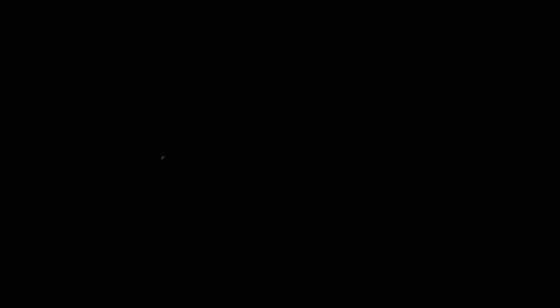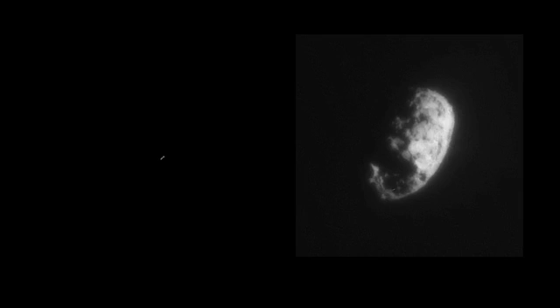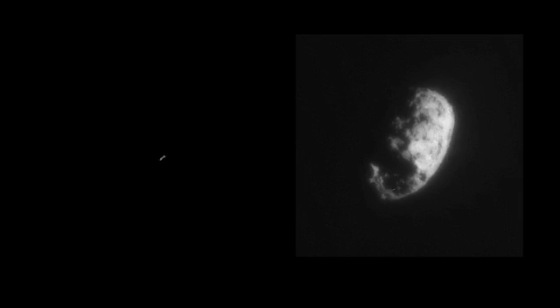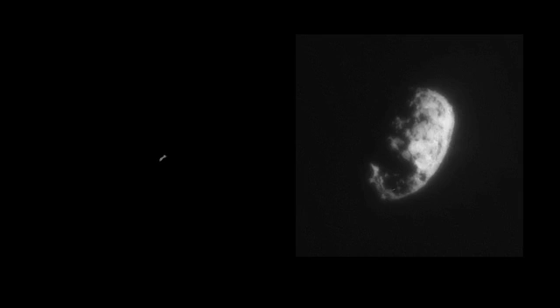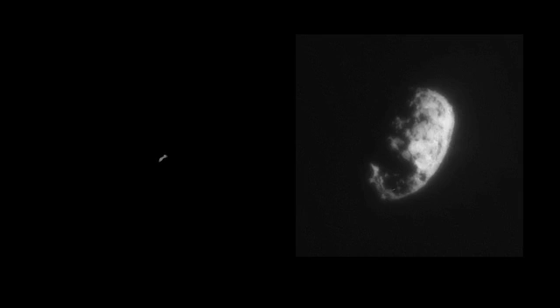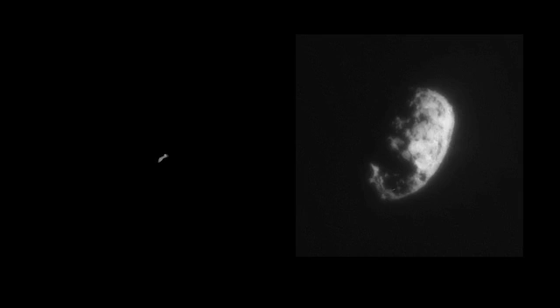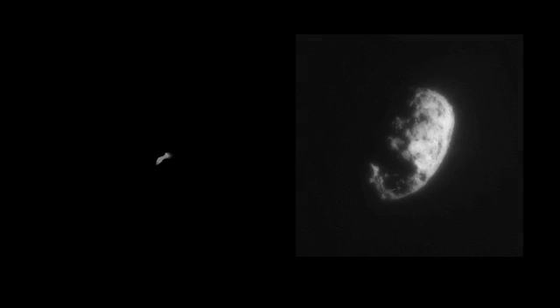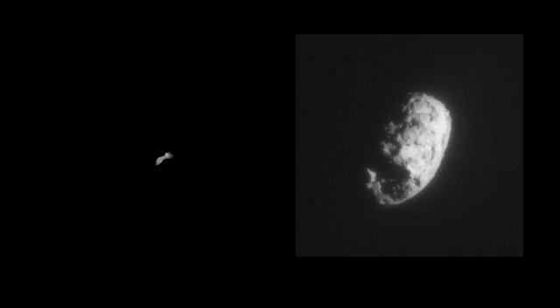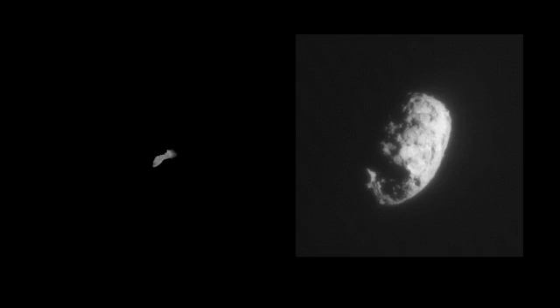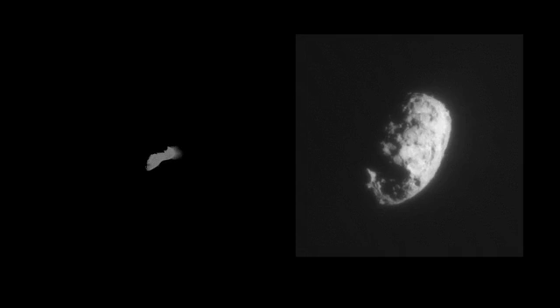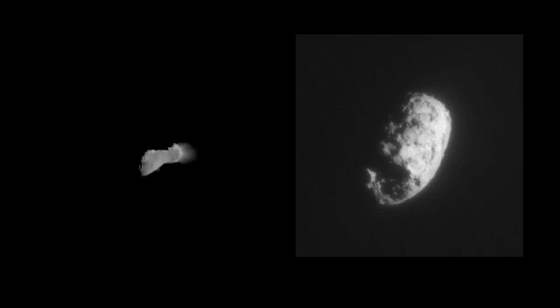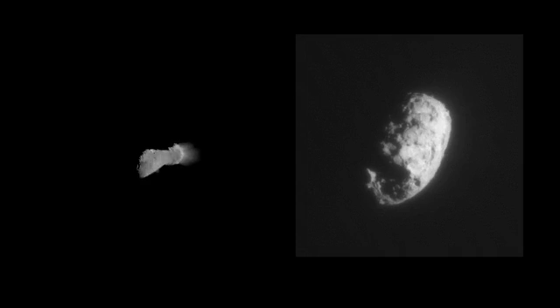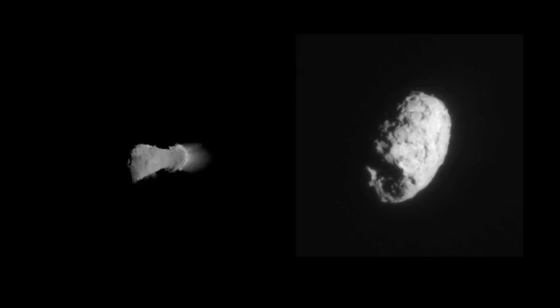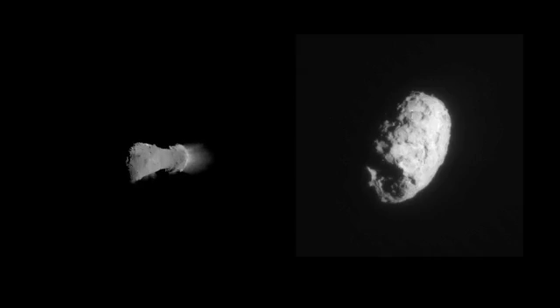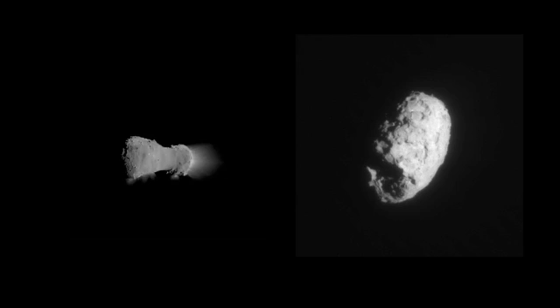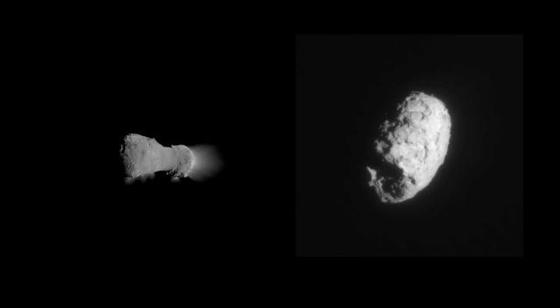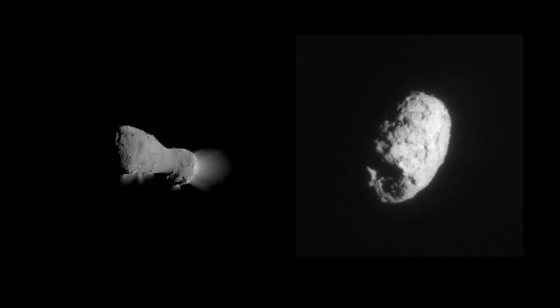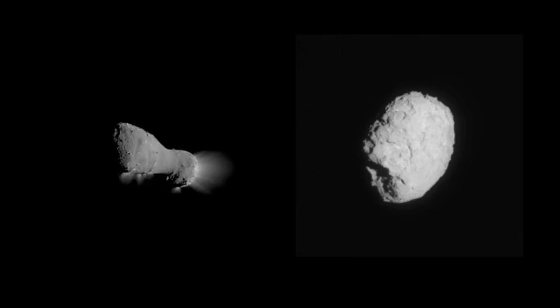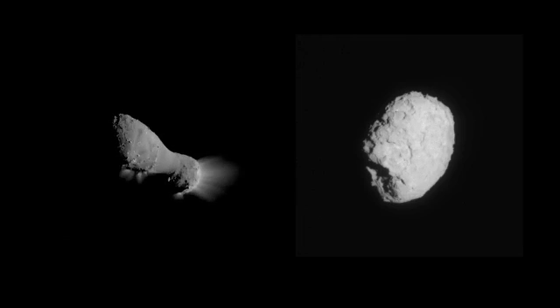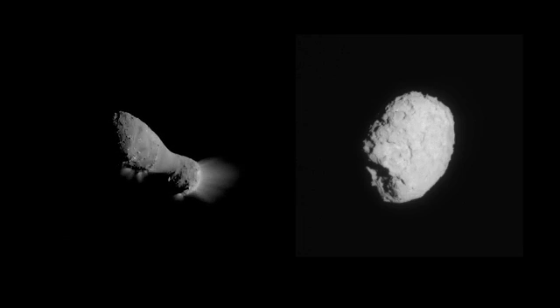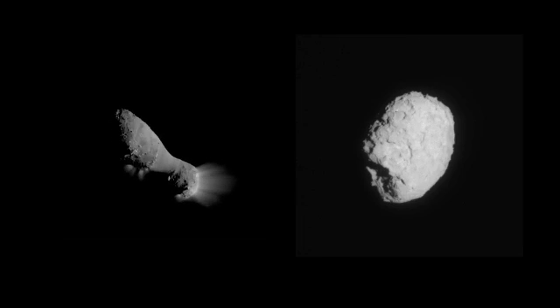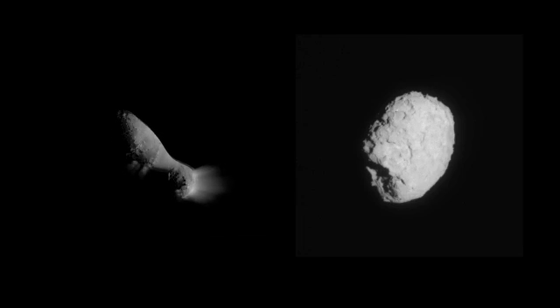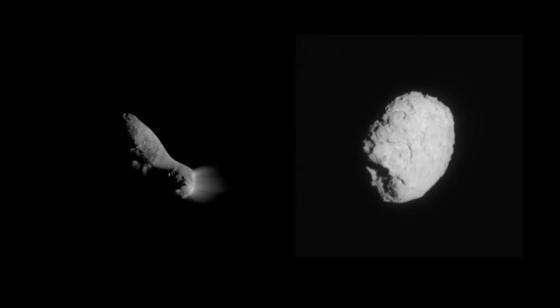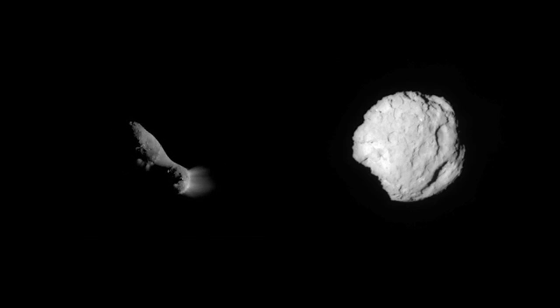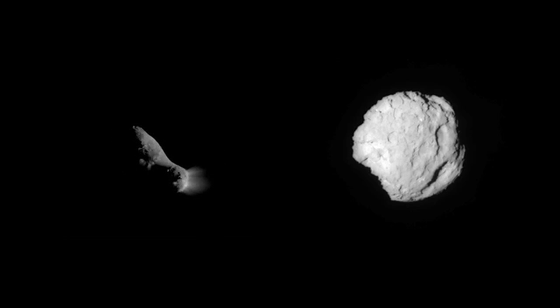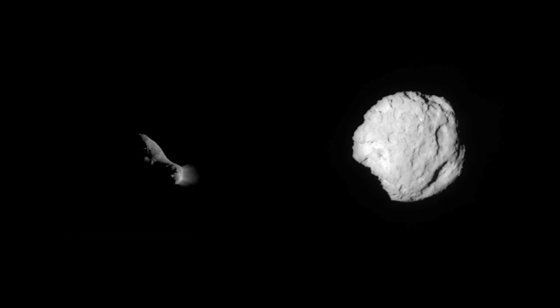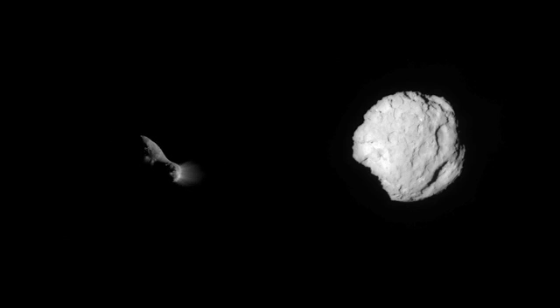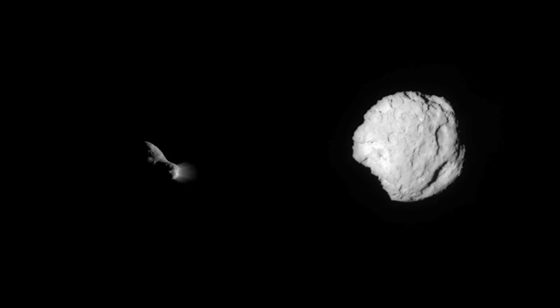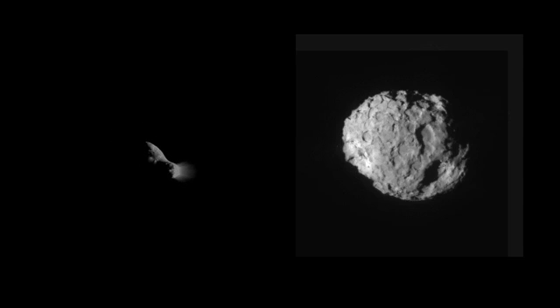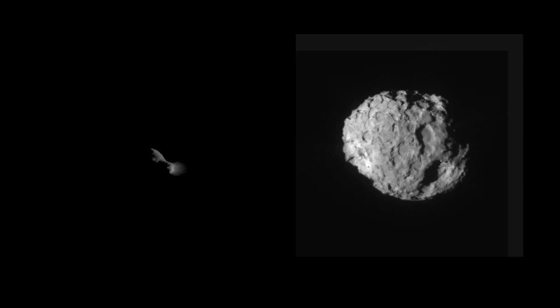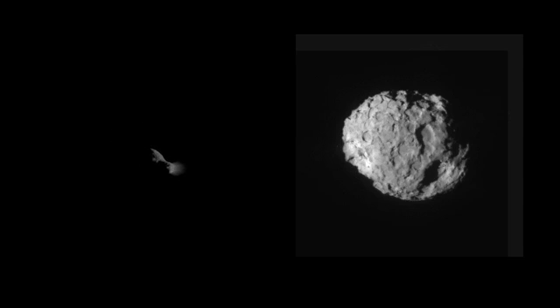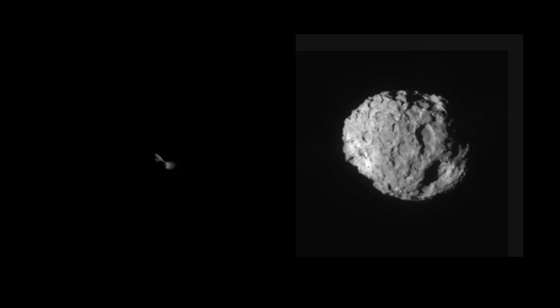These are exciting things. They're all different — every time we go near one we find something new, and the opportunity for discovery is absolutely momentous.